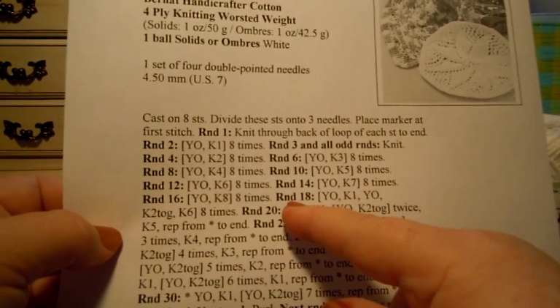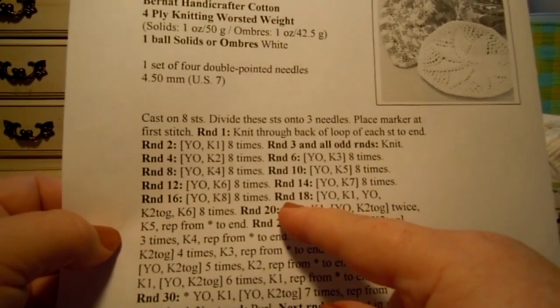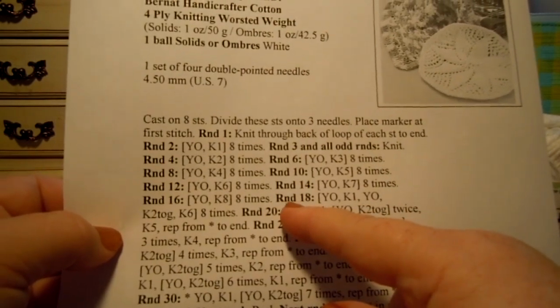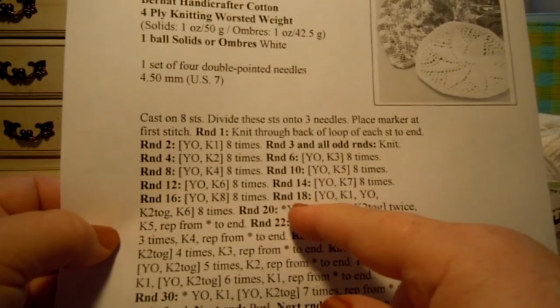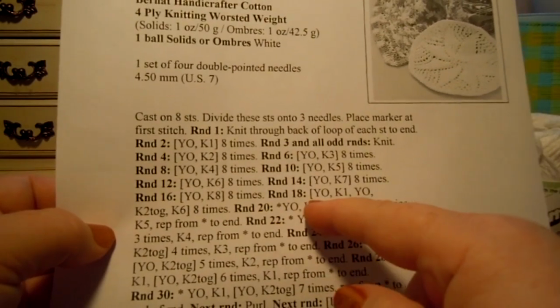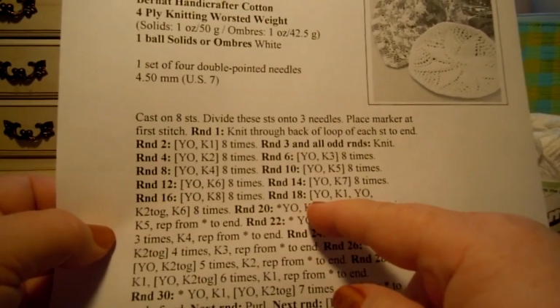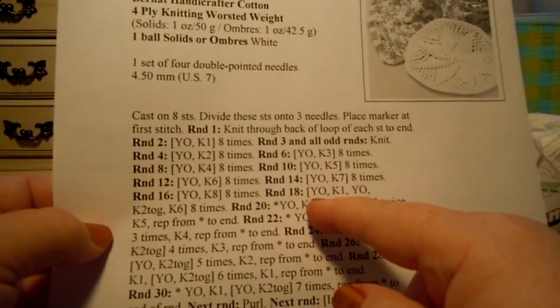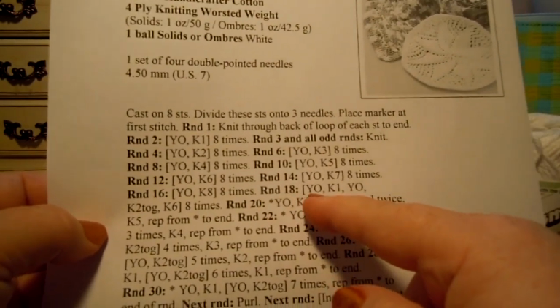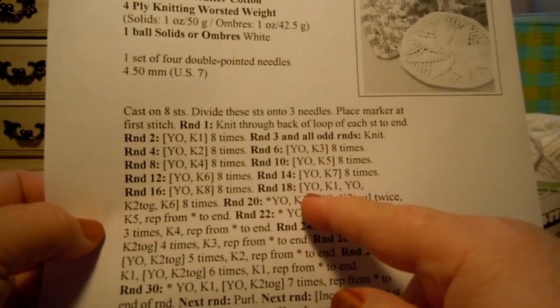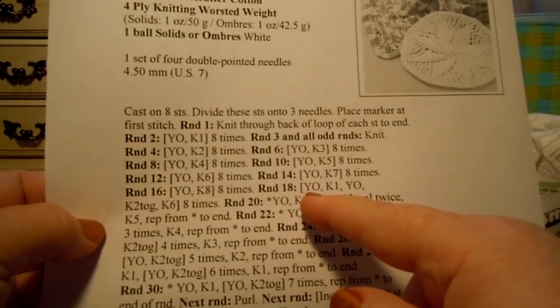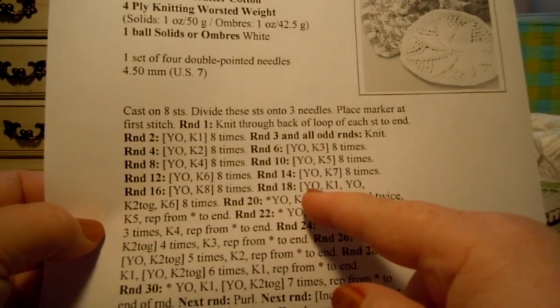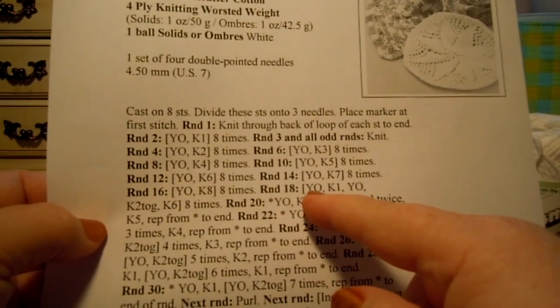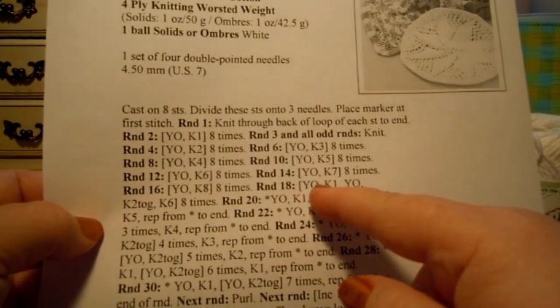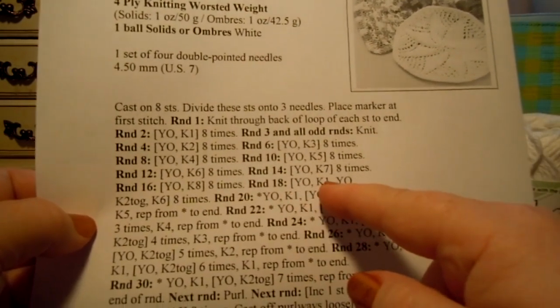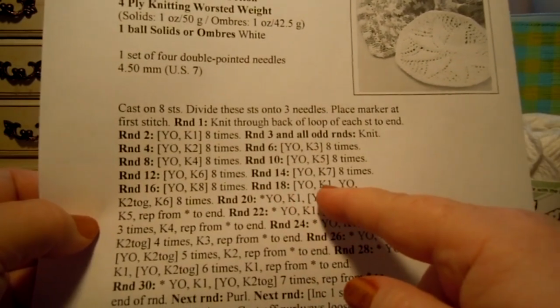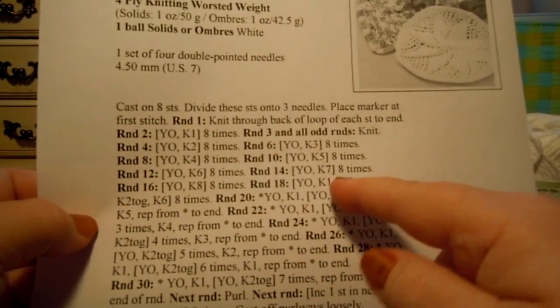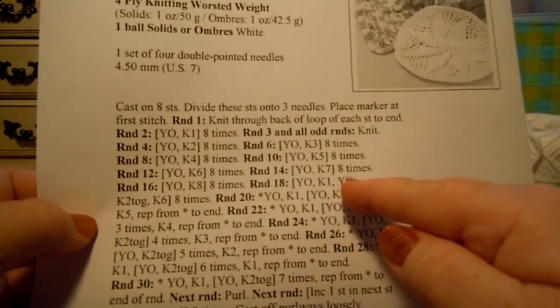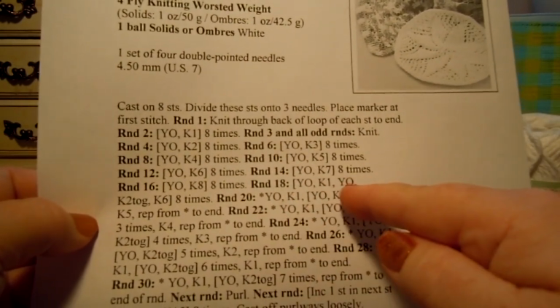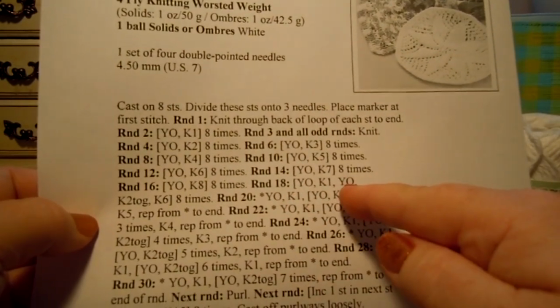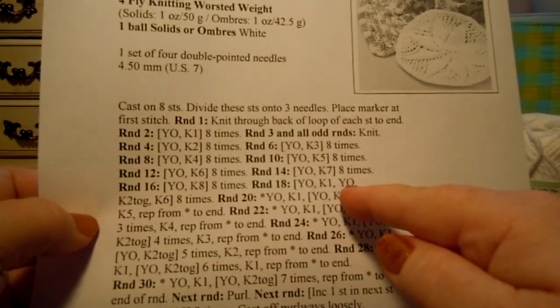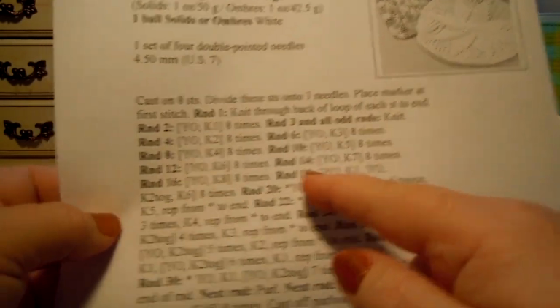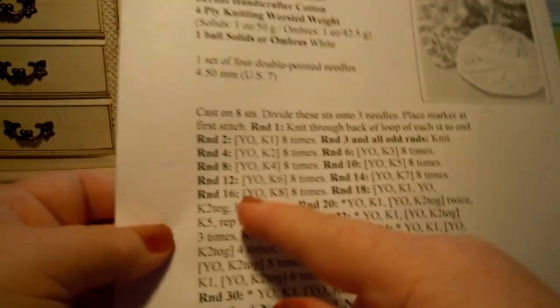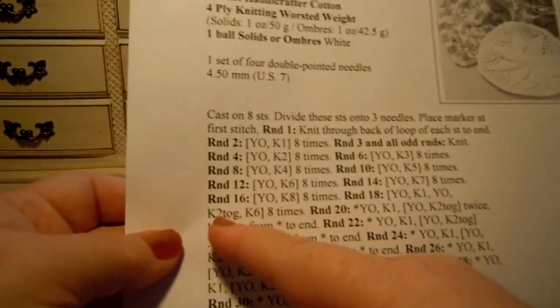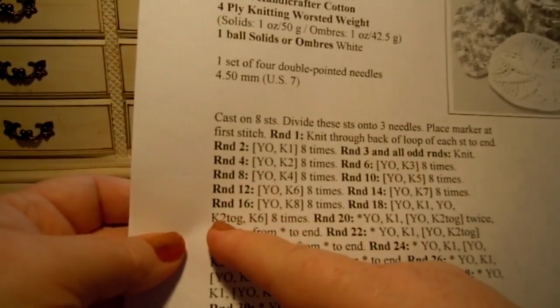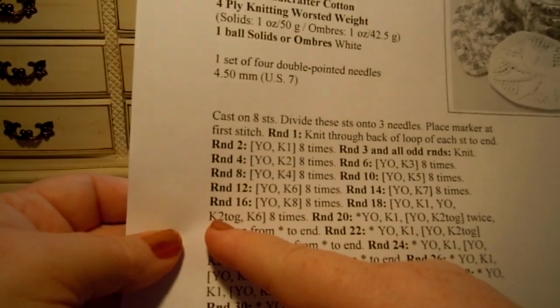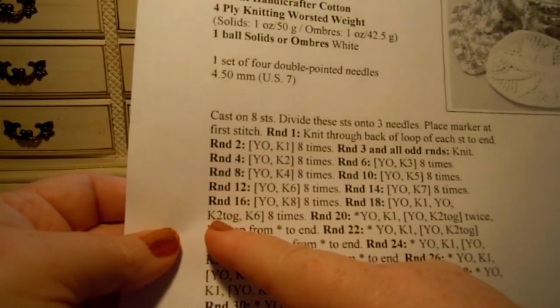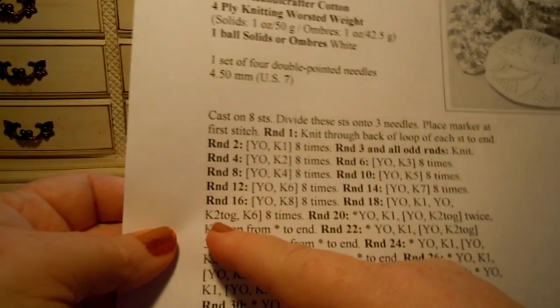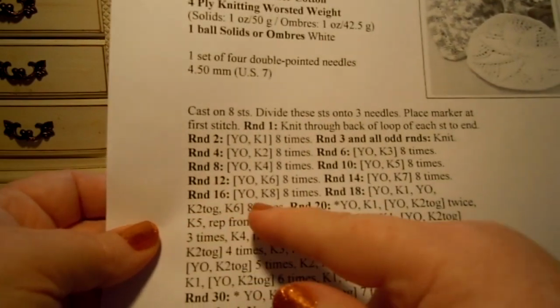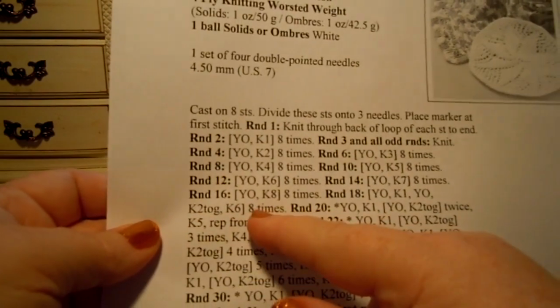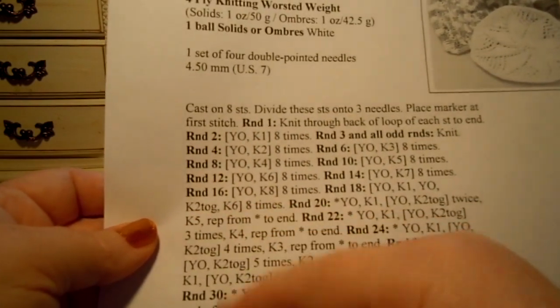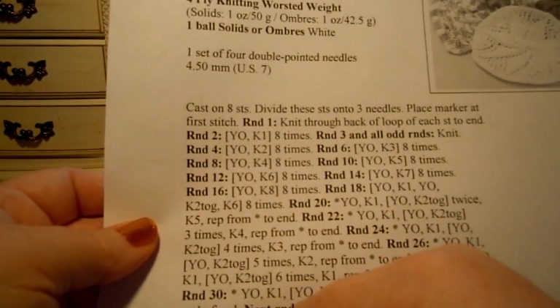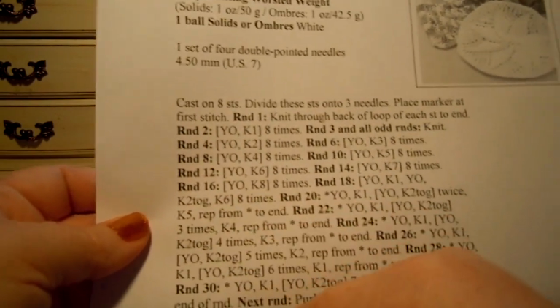Round 18 is a little different. It says: yarn over, knit 1, yarn over, knit 2 together, knit 6.